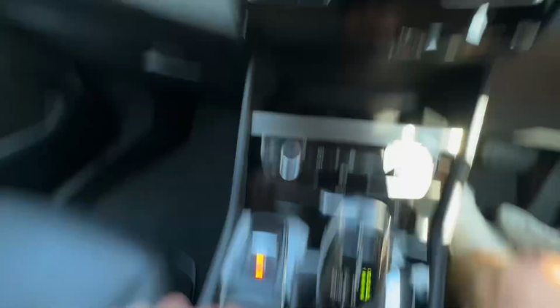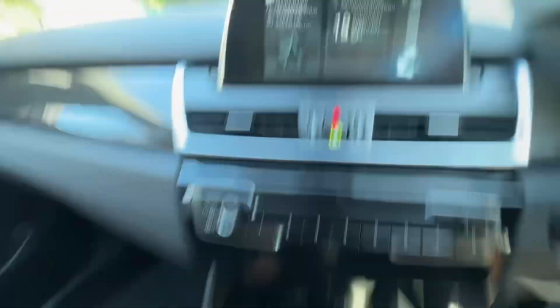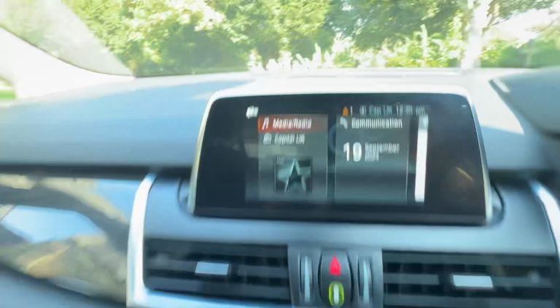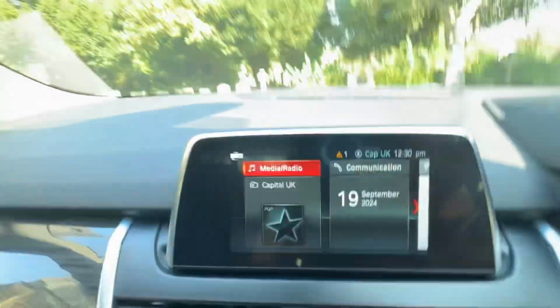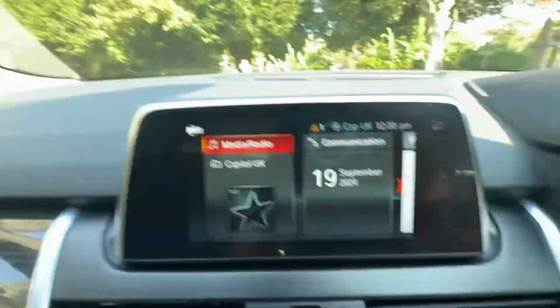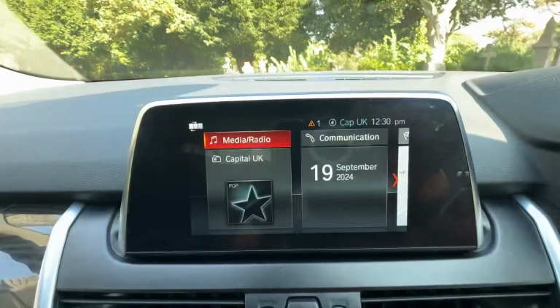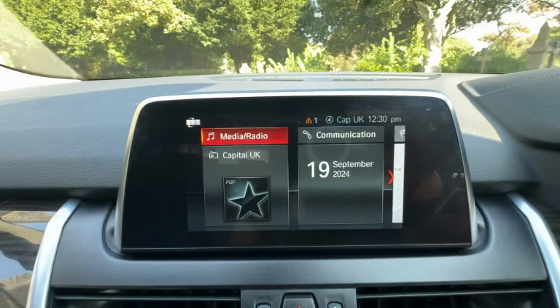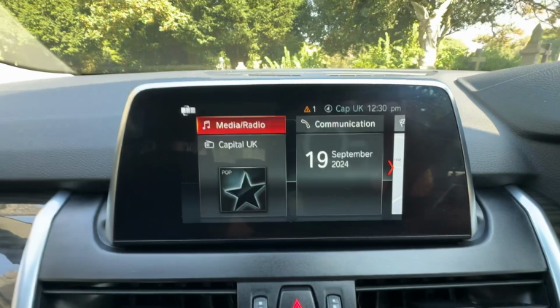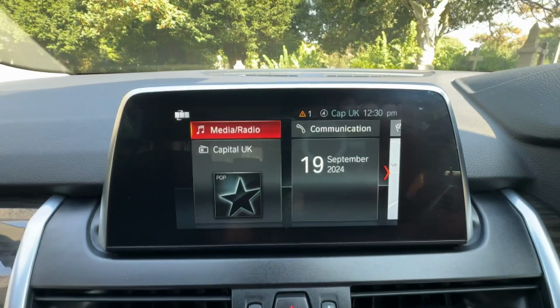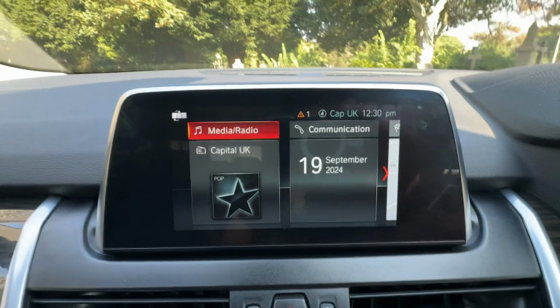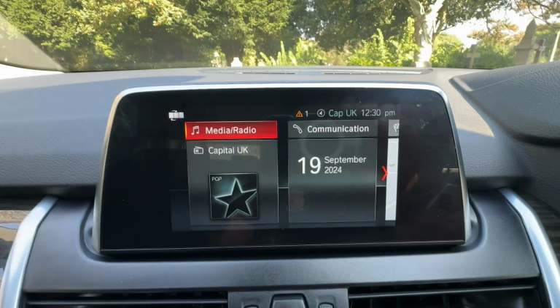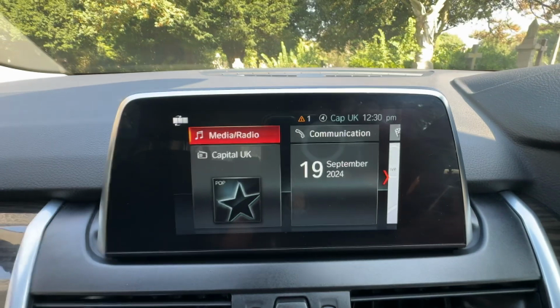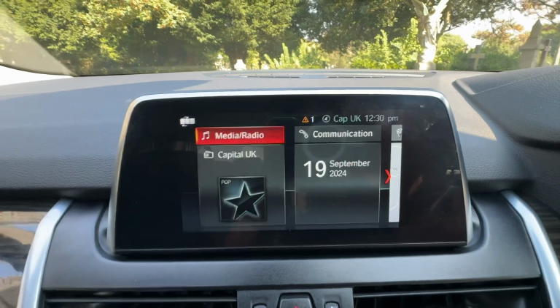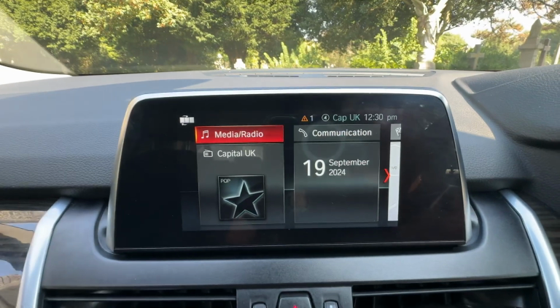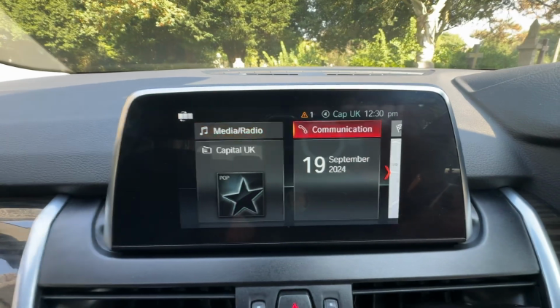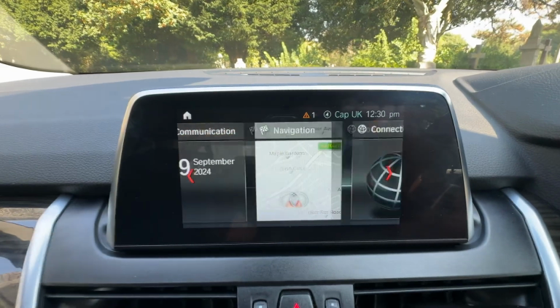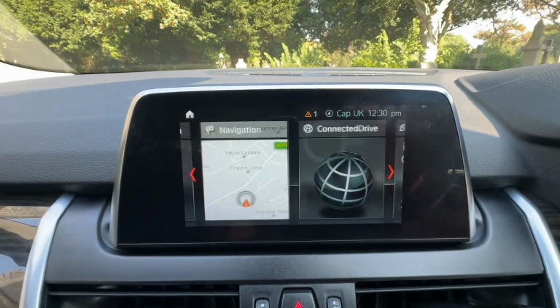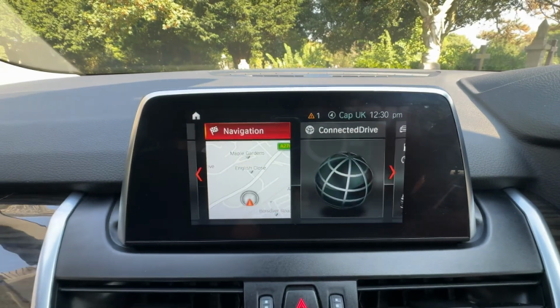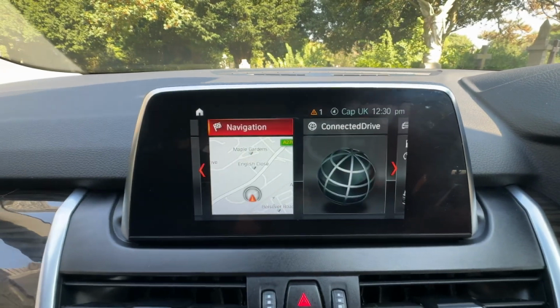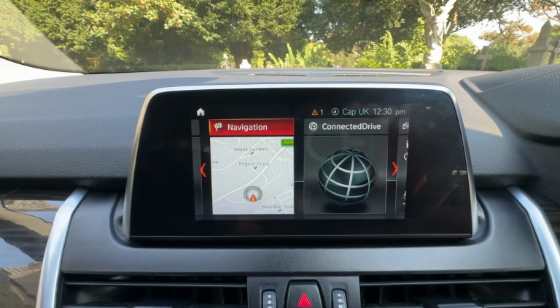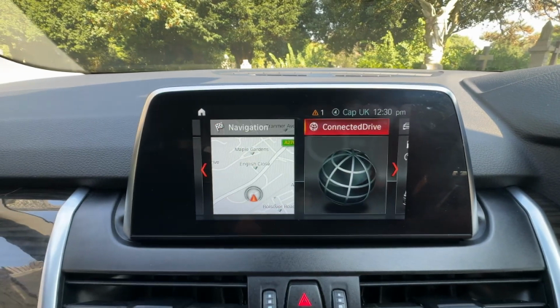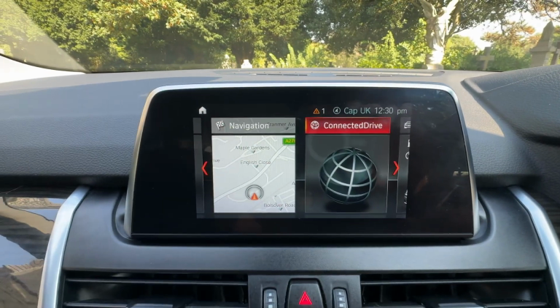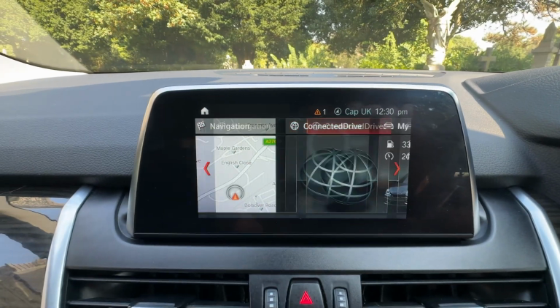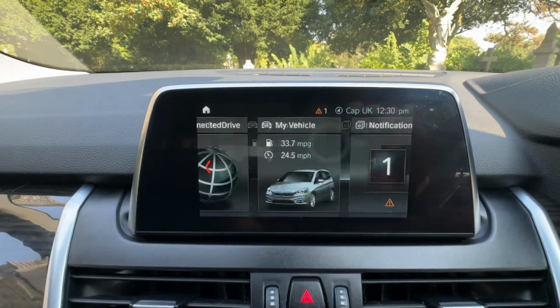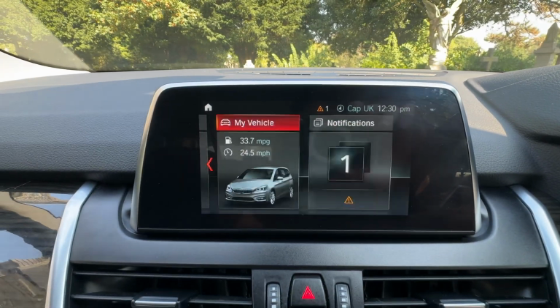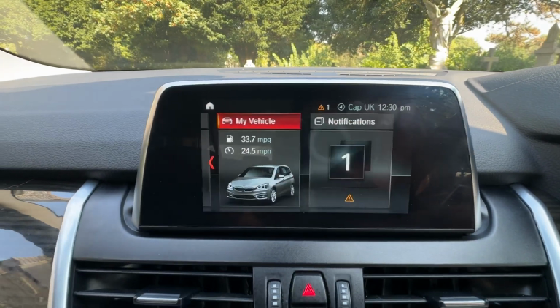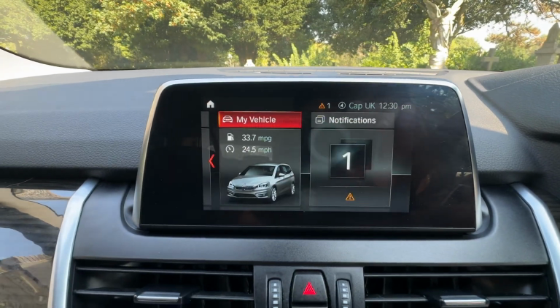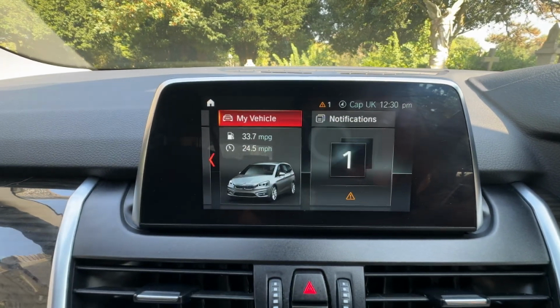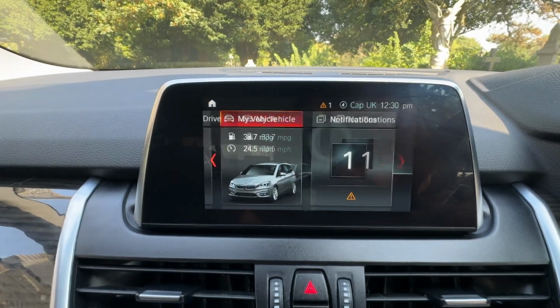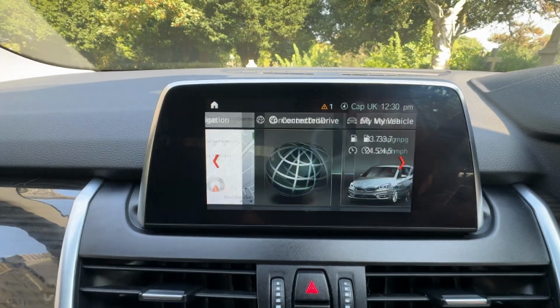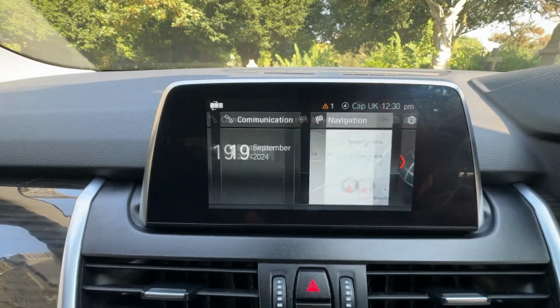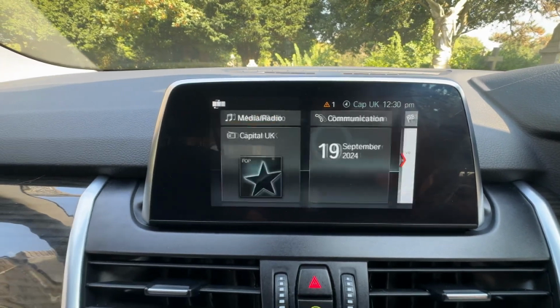If I hit the menu, you can see that we've got media, radio, communication, navigation, connected drive, vehicle, and notifications.